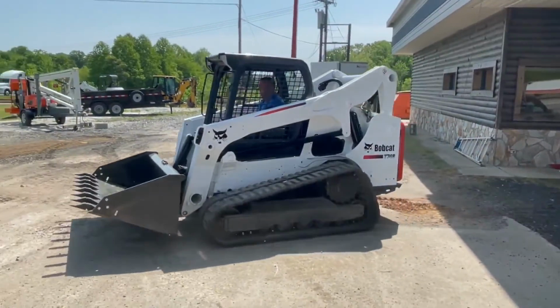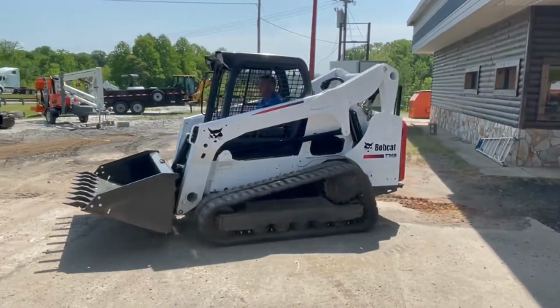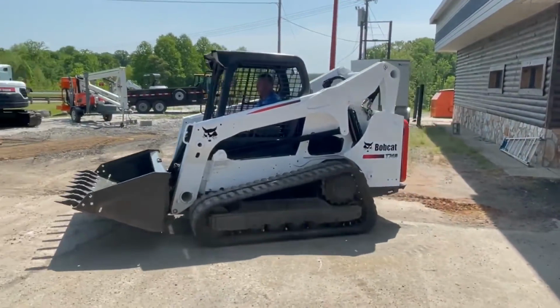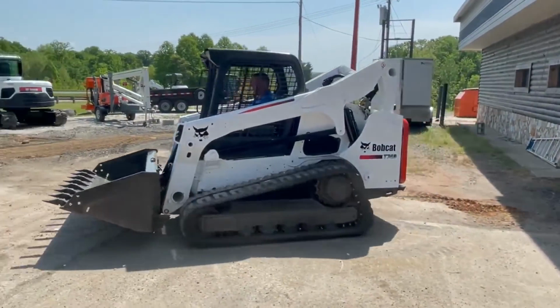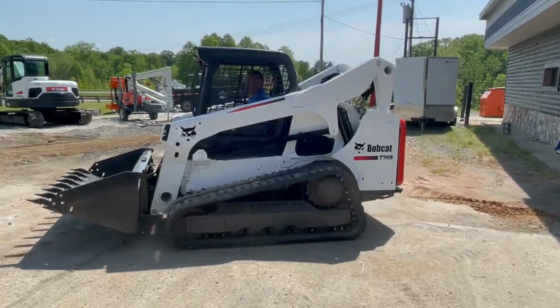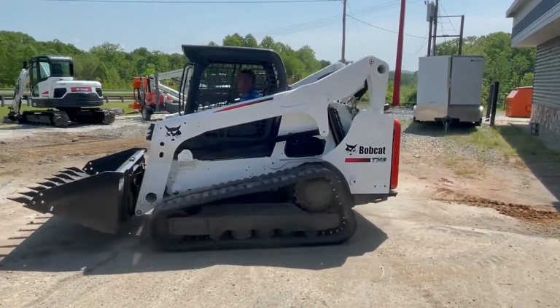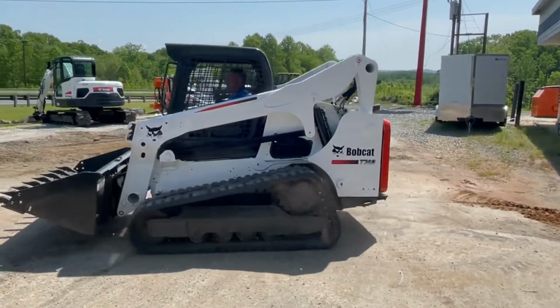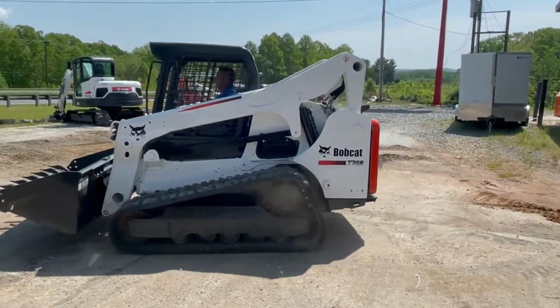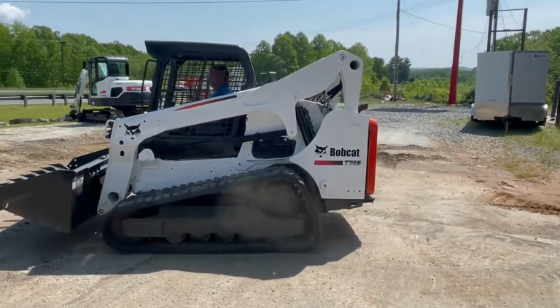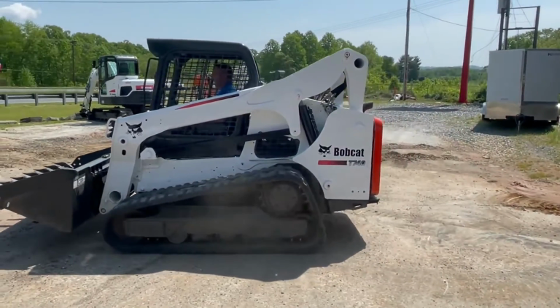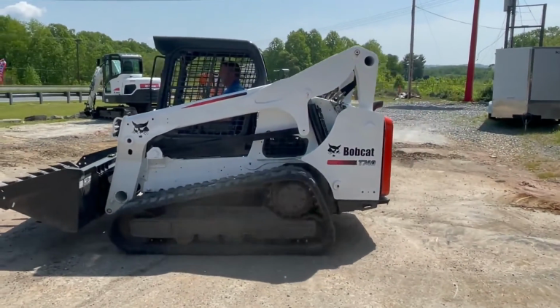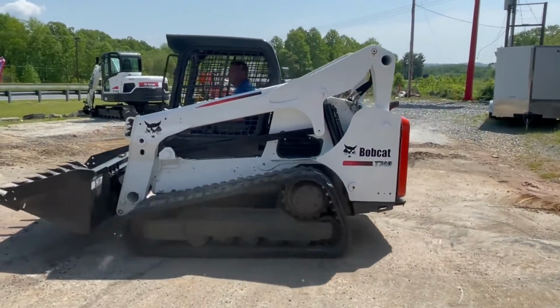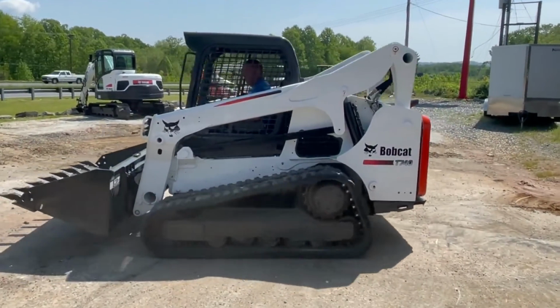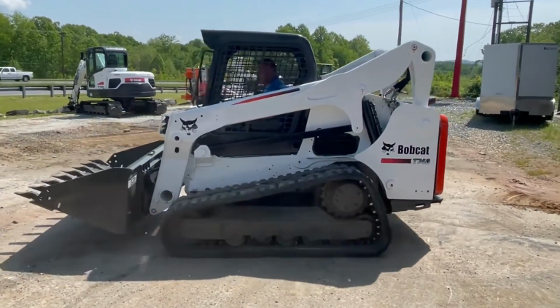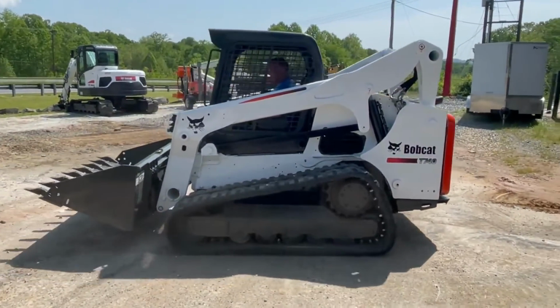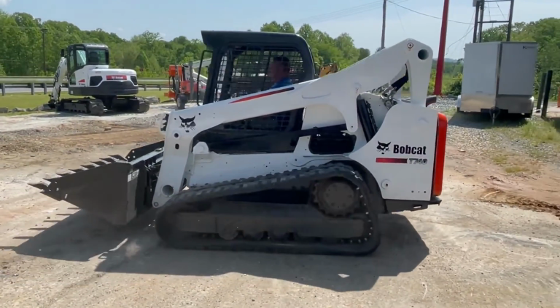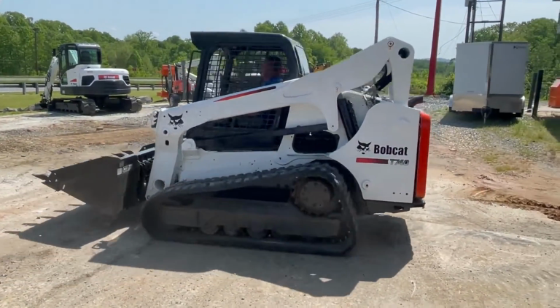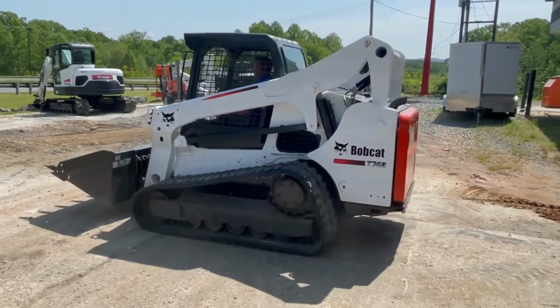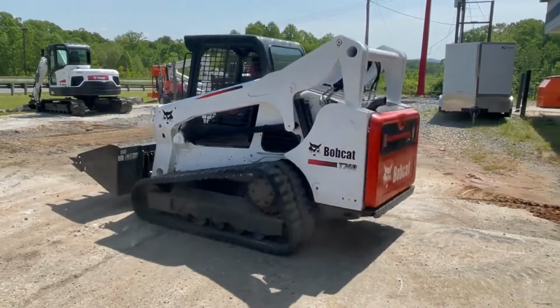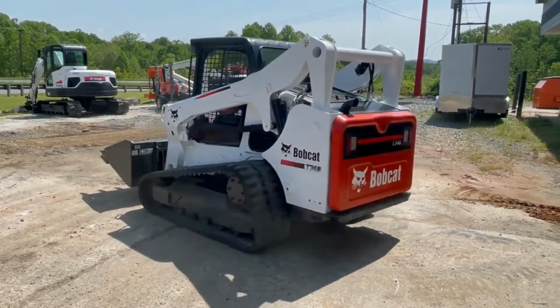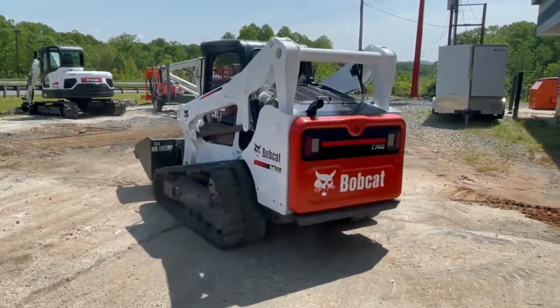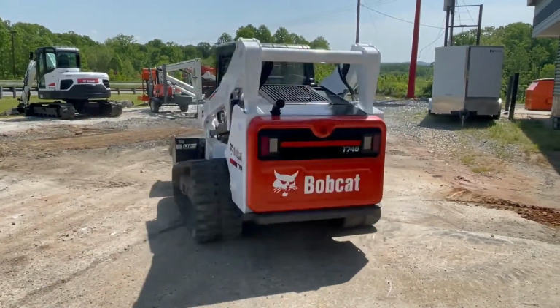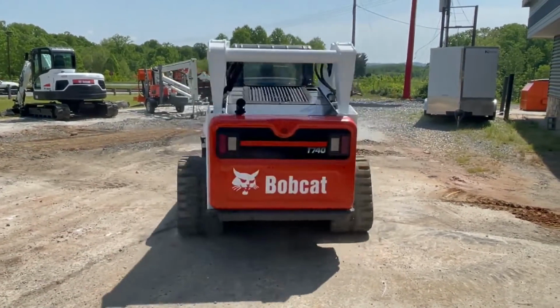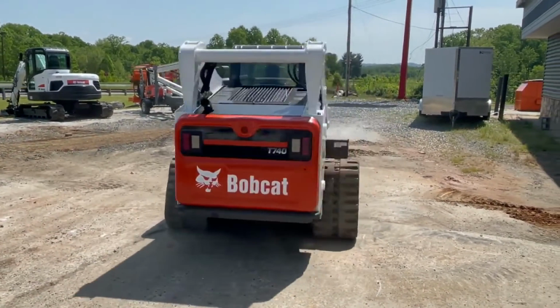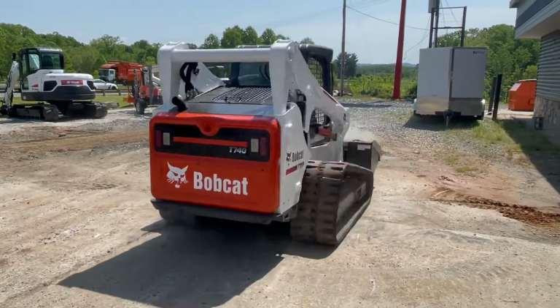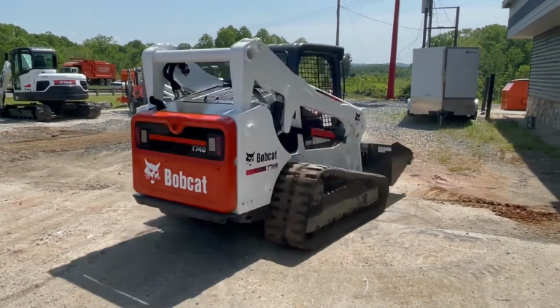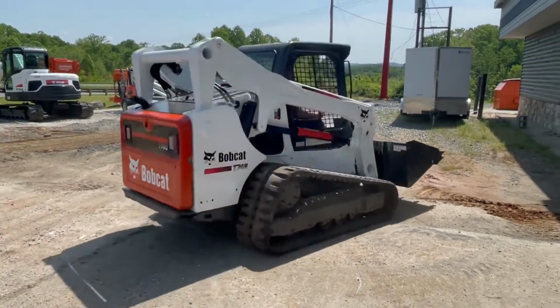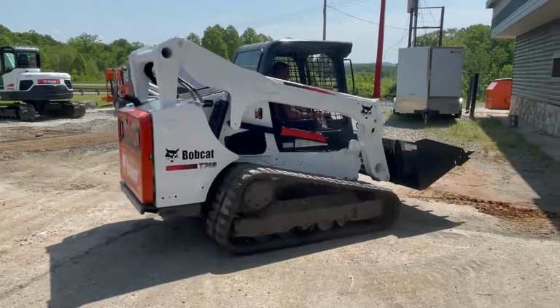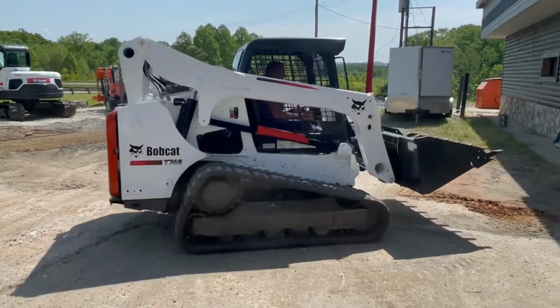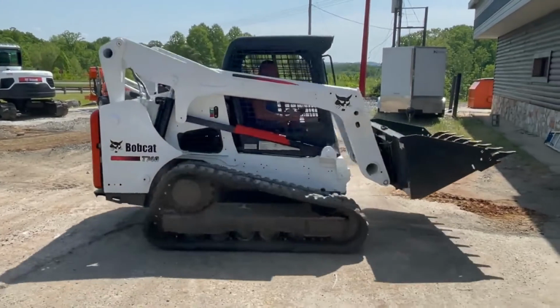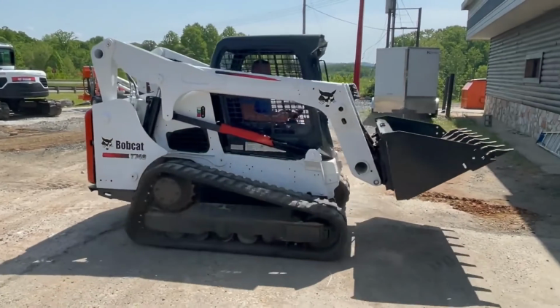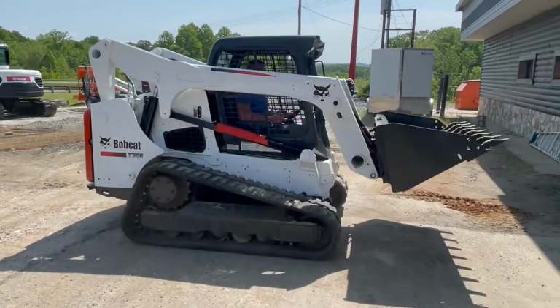Super nice machine ready to go to work. It's serviced, inspected, and ready to go.